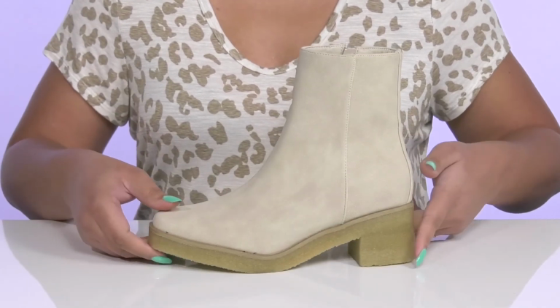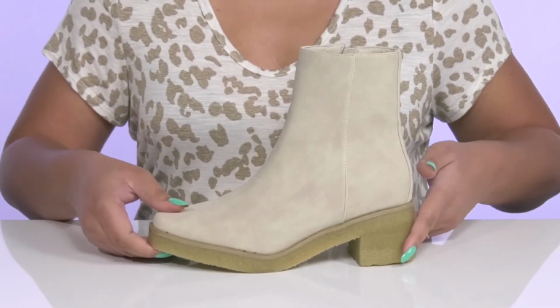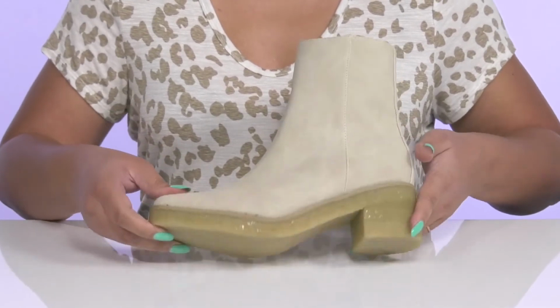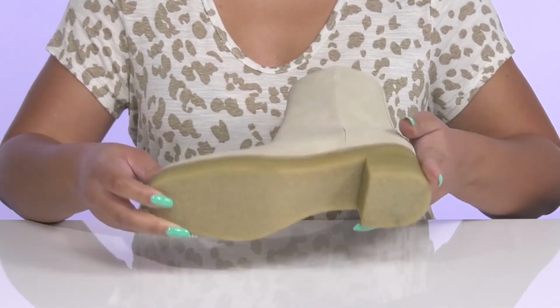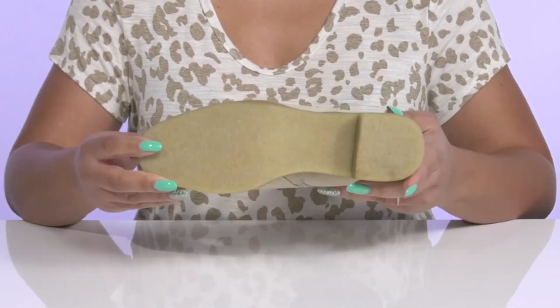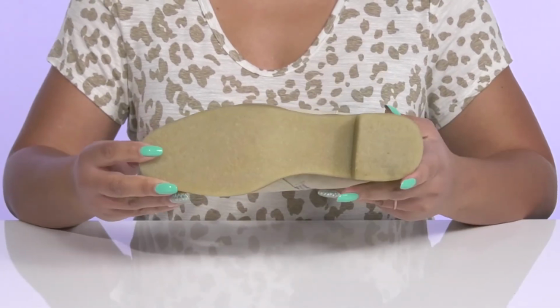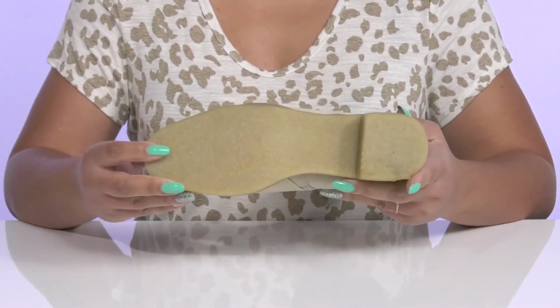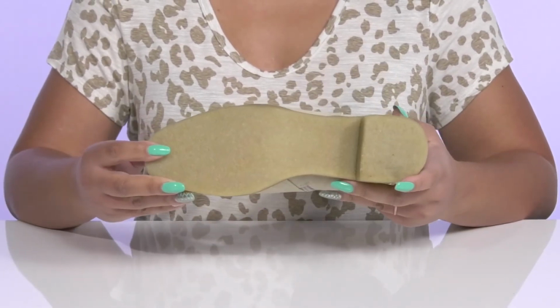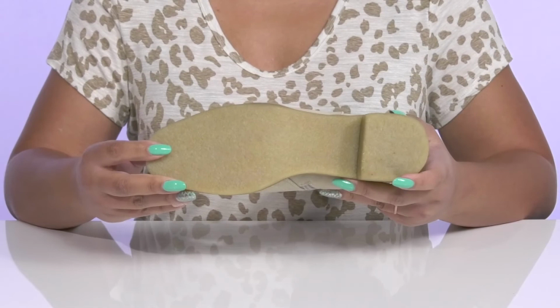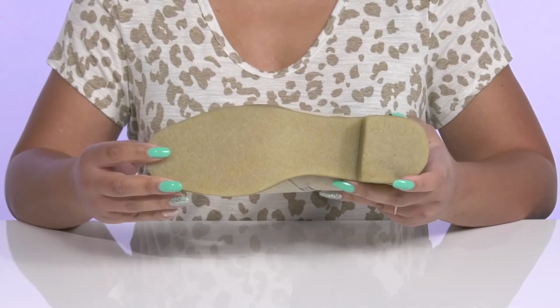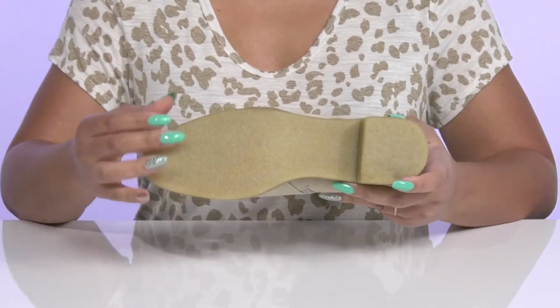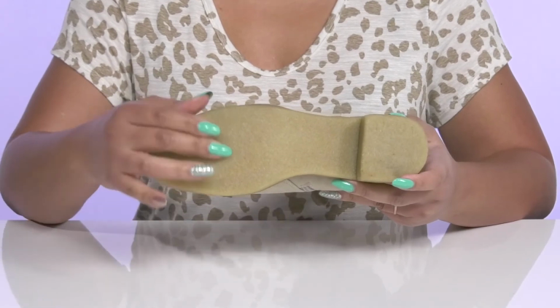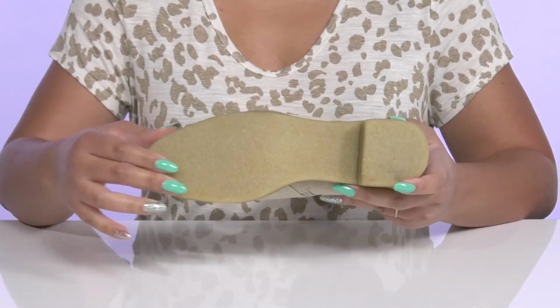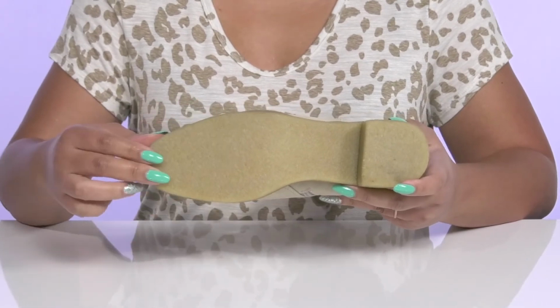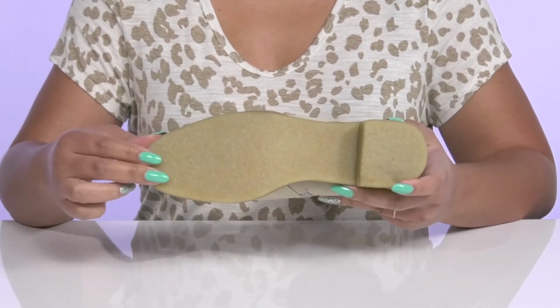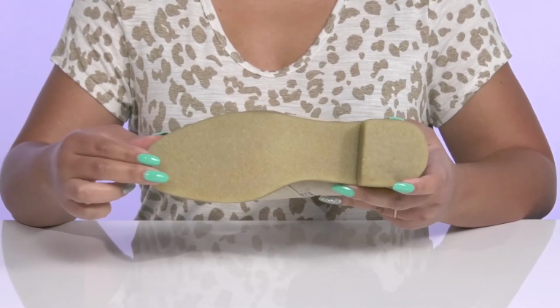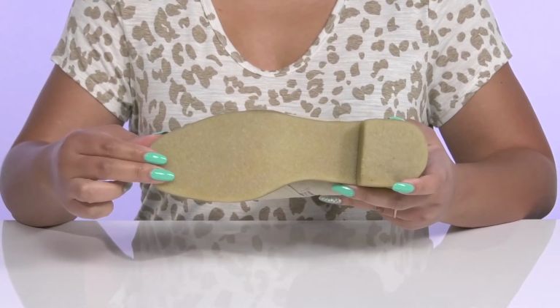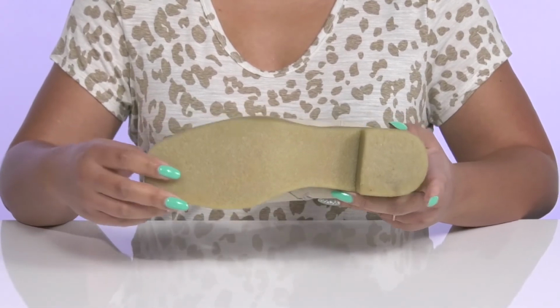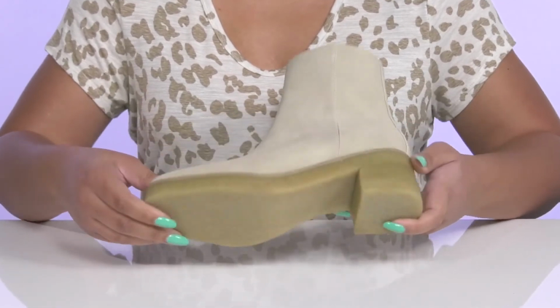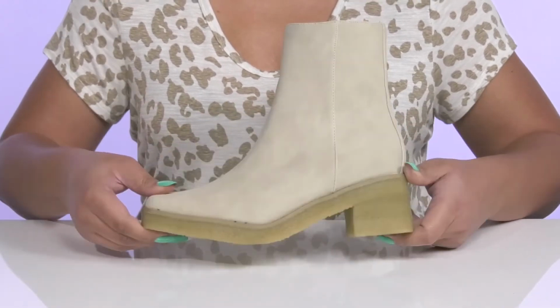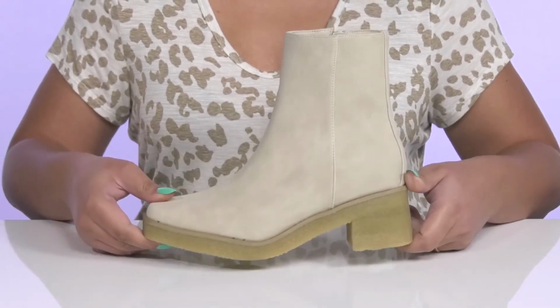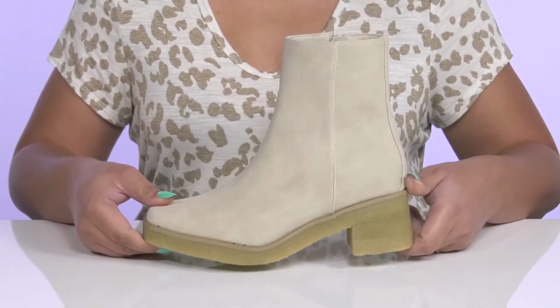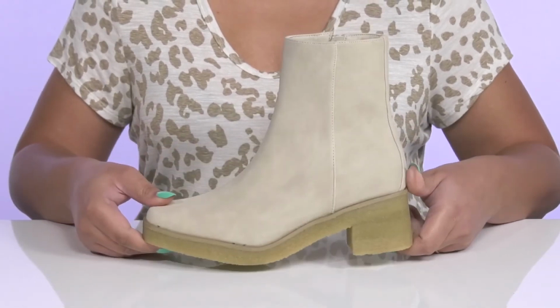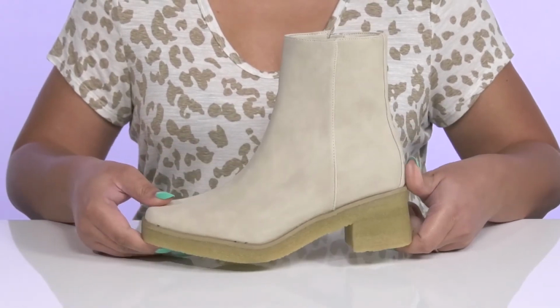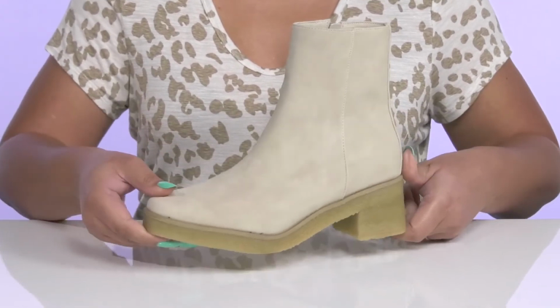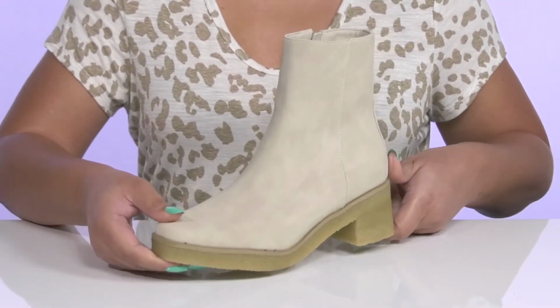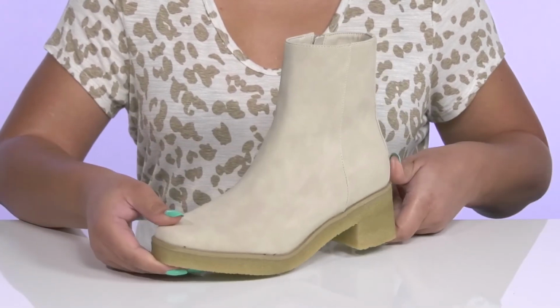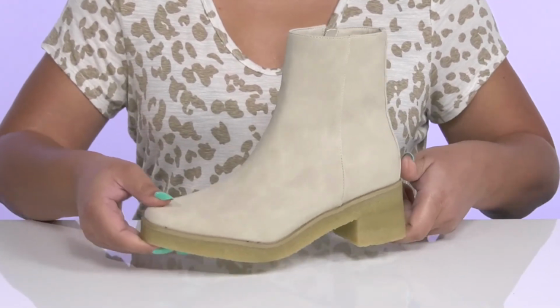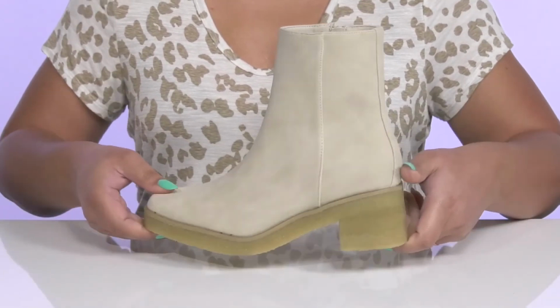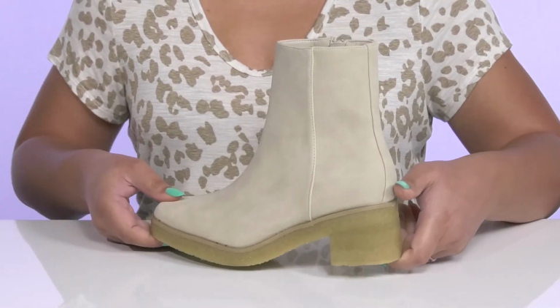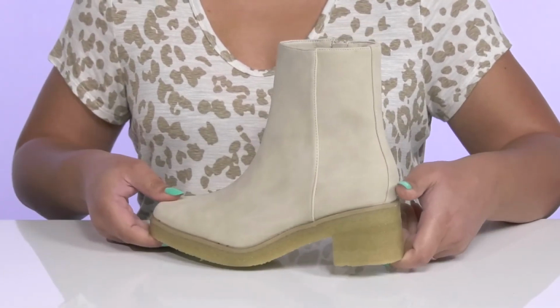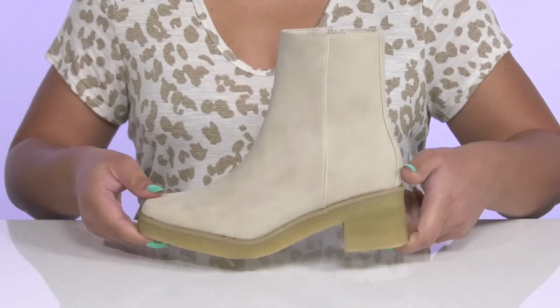It's all on top of a durable man-made outsole that has a crepe-like texture for traction and grip. Wear these with a cute pencil skirt.